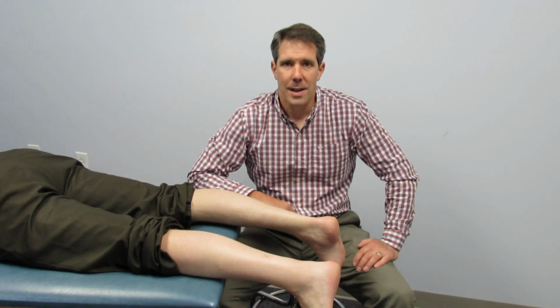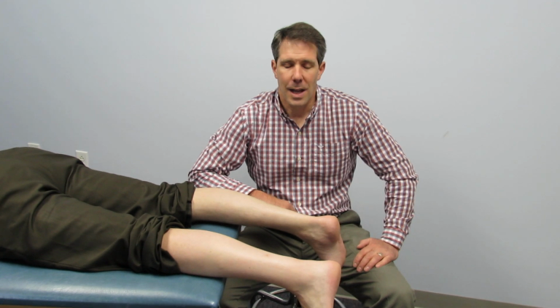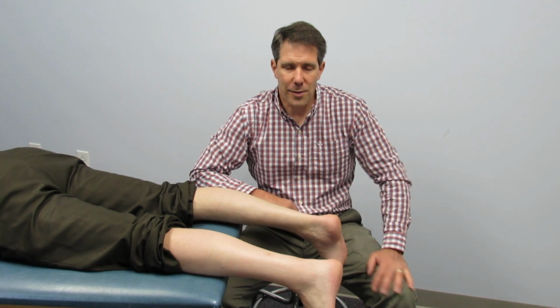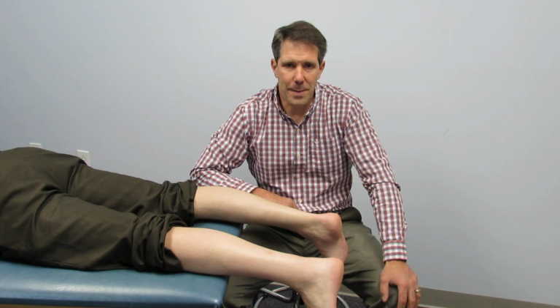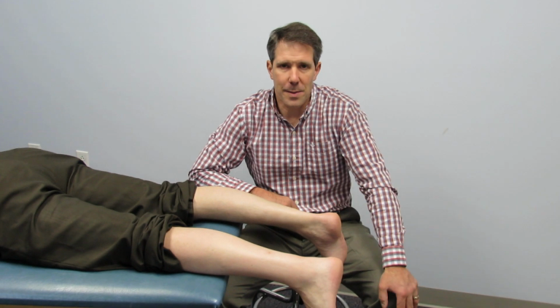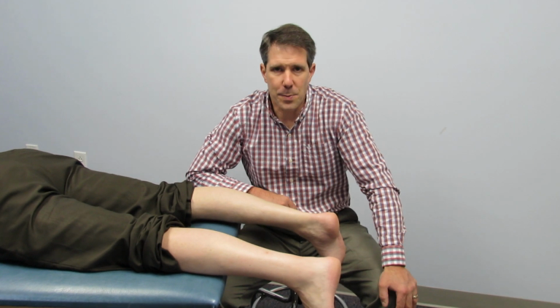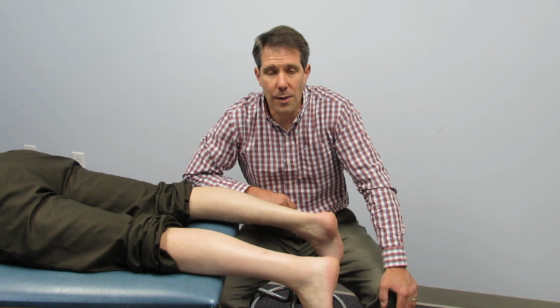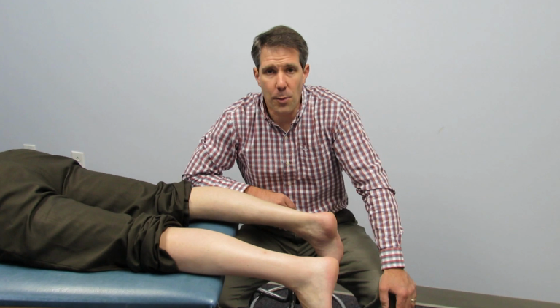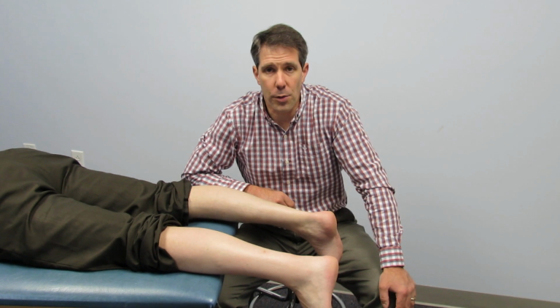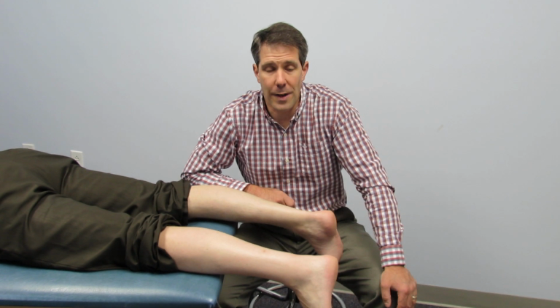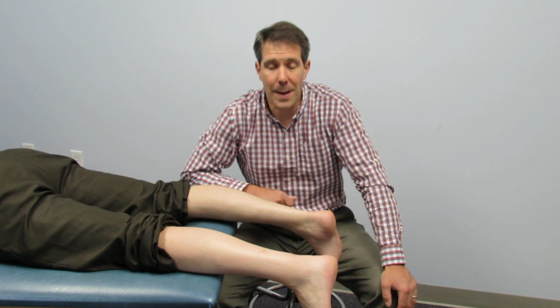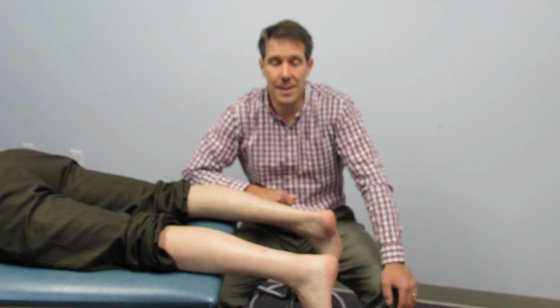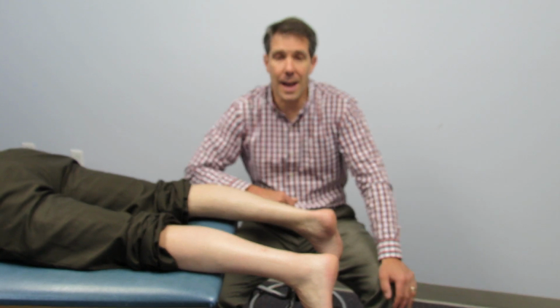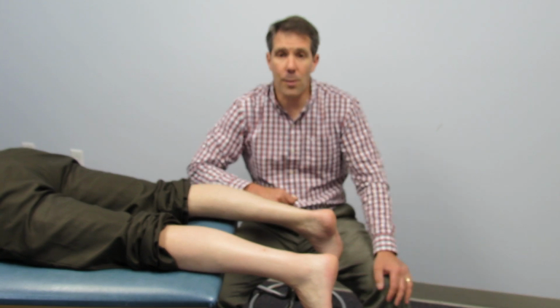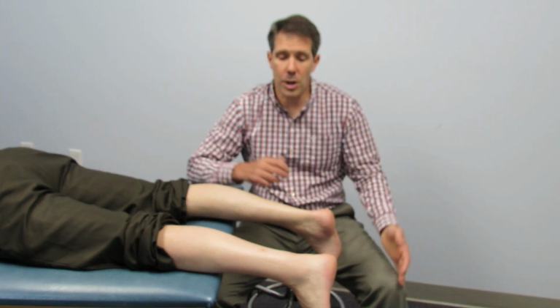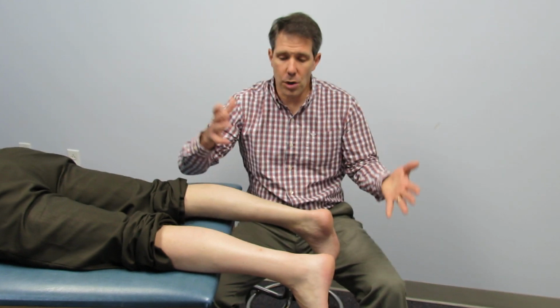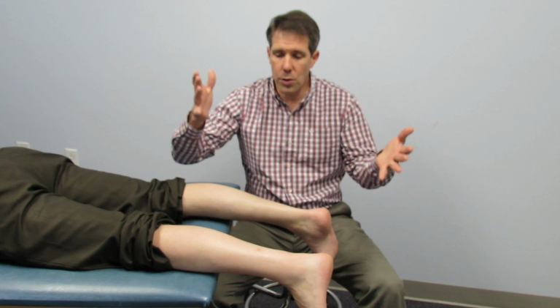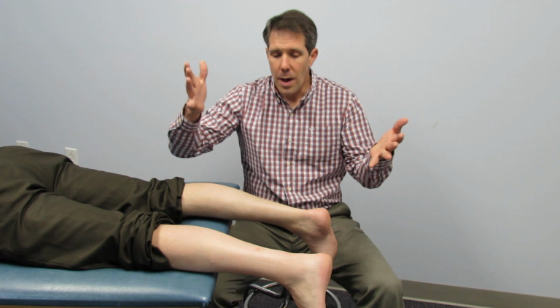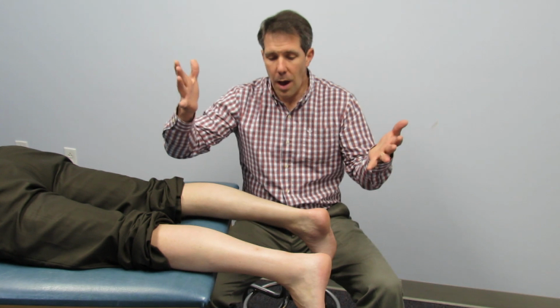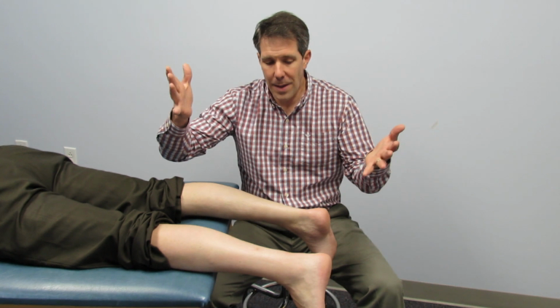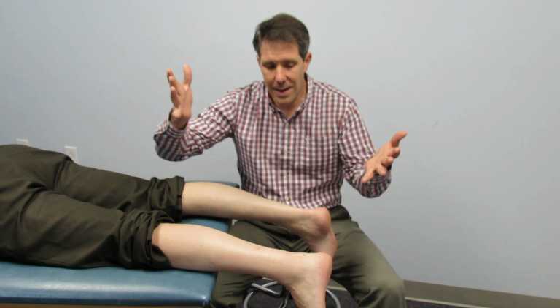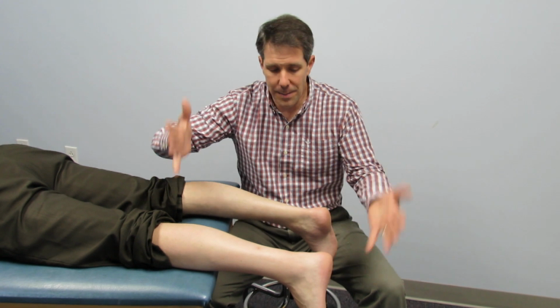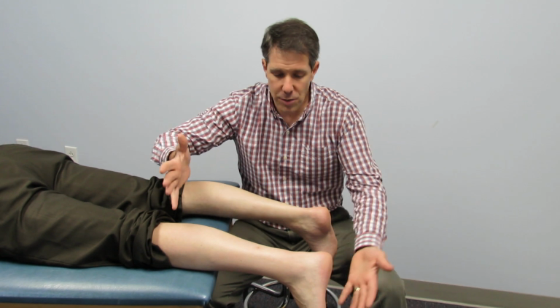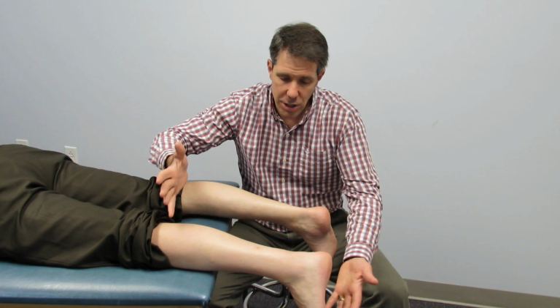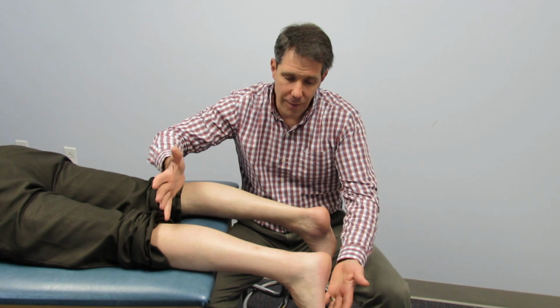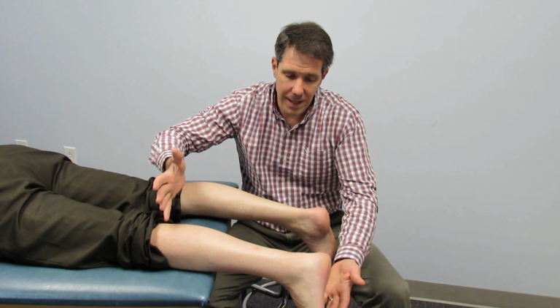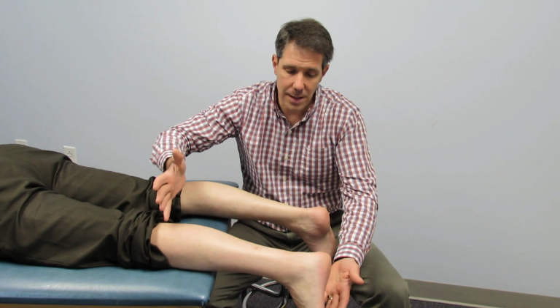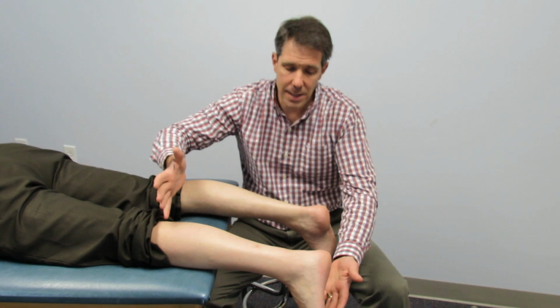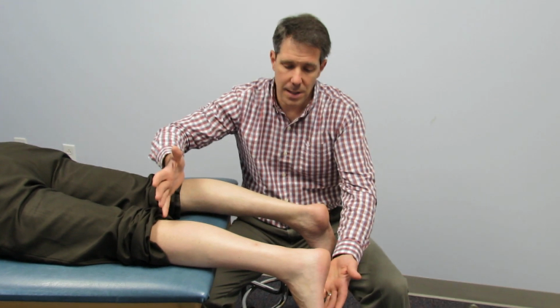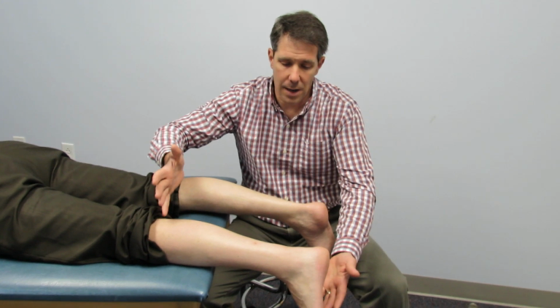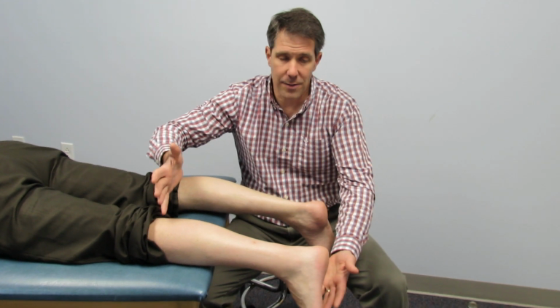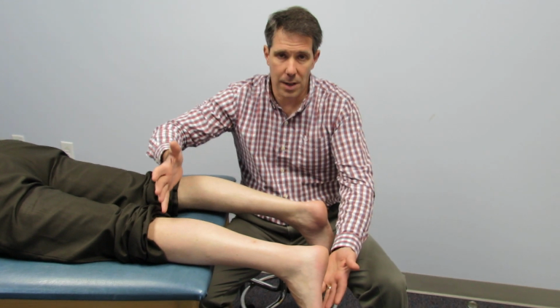Hello everybody, my name is Paul from OrthoEvalPal. Today I want to show you a demonstration of an Achilles evaluation.